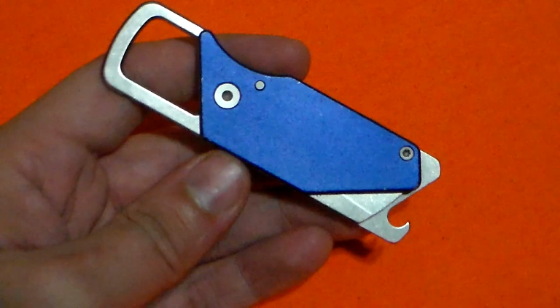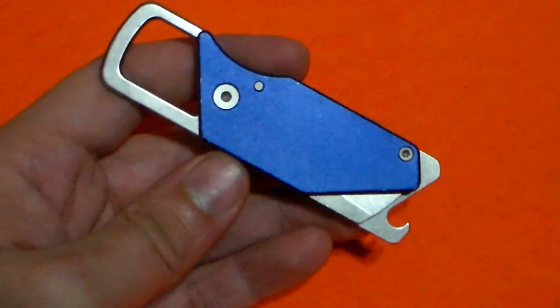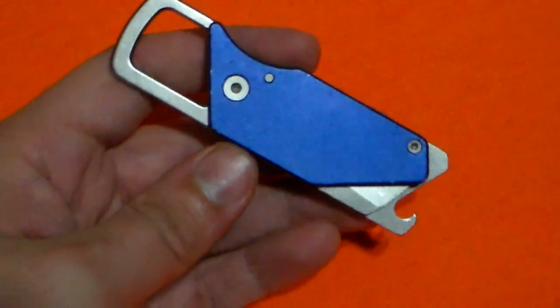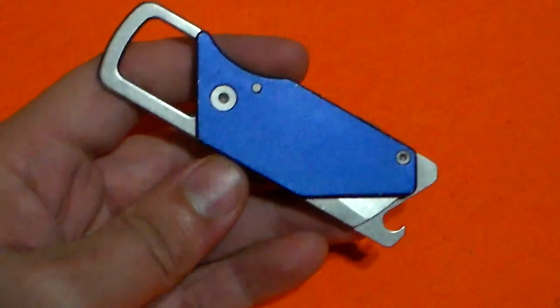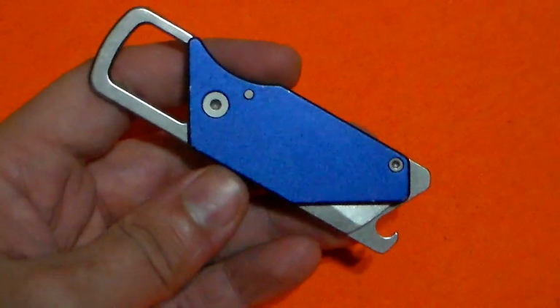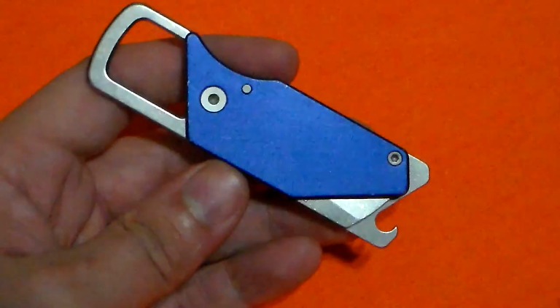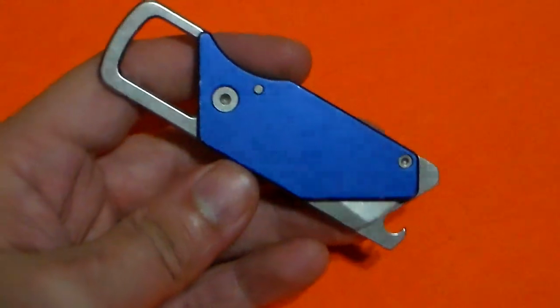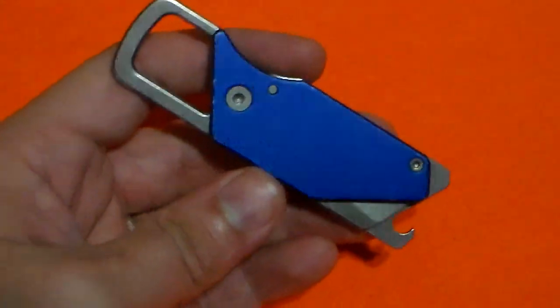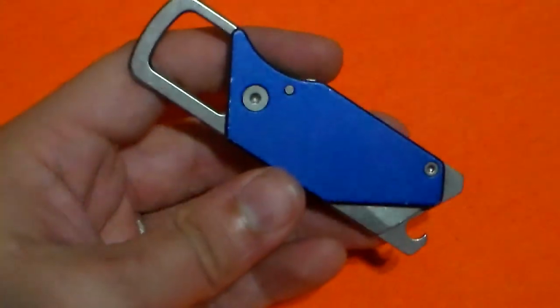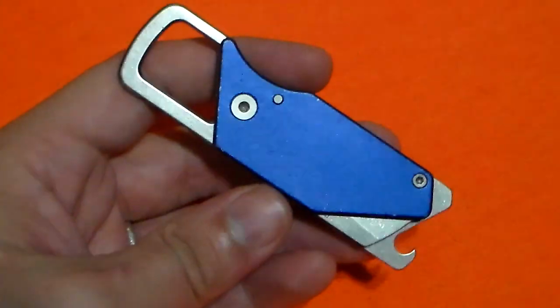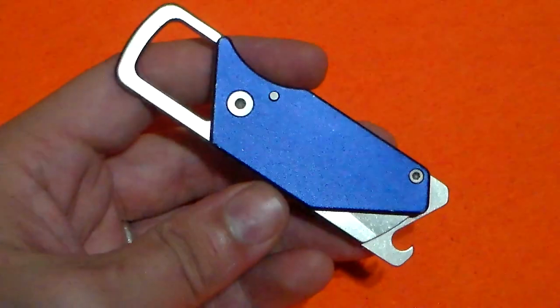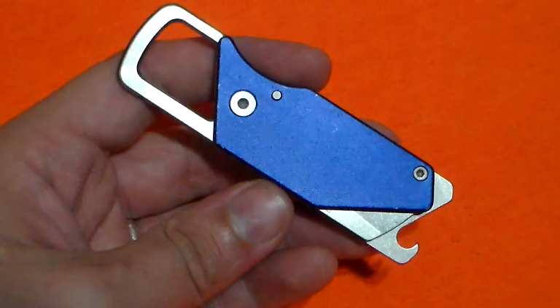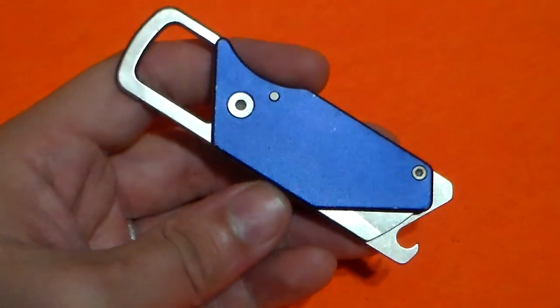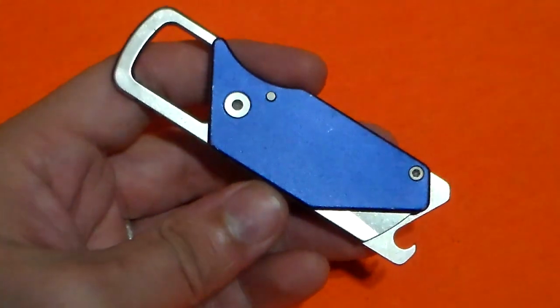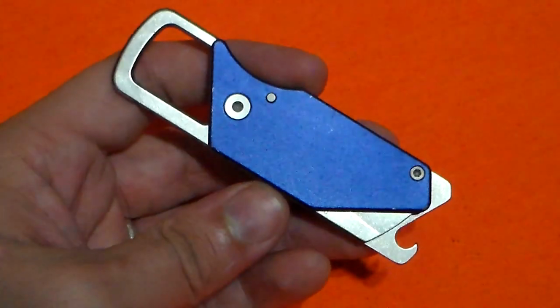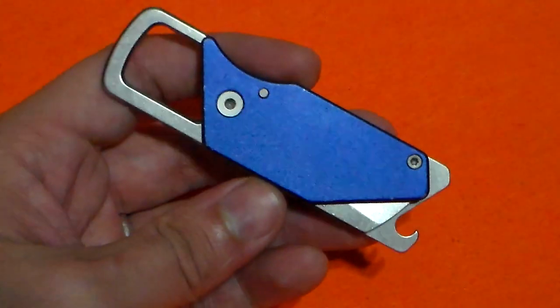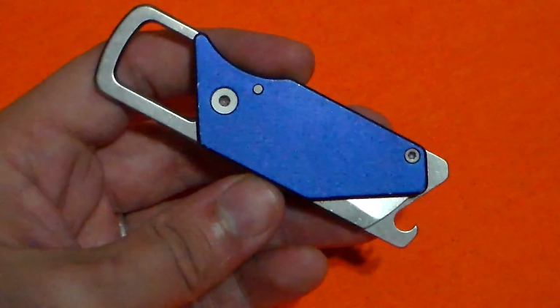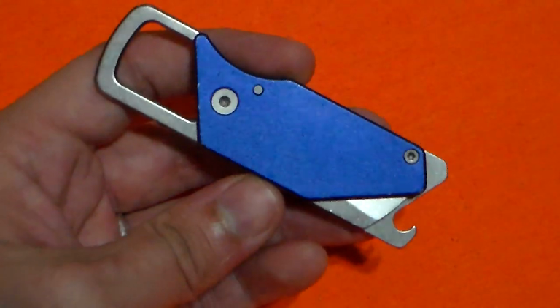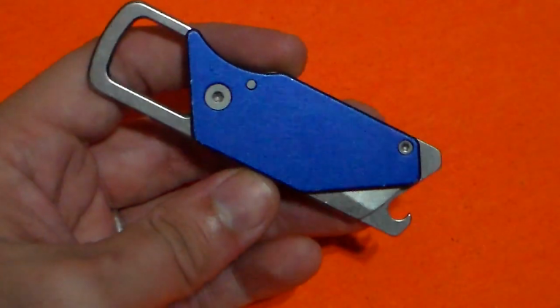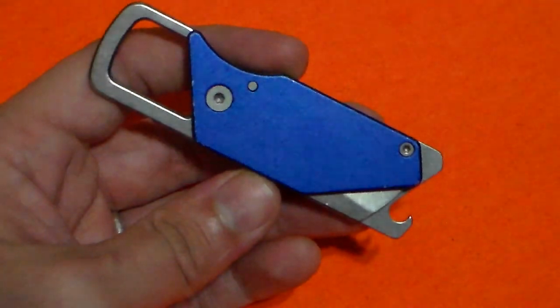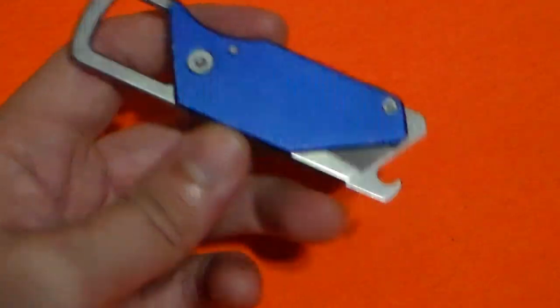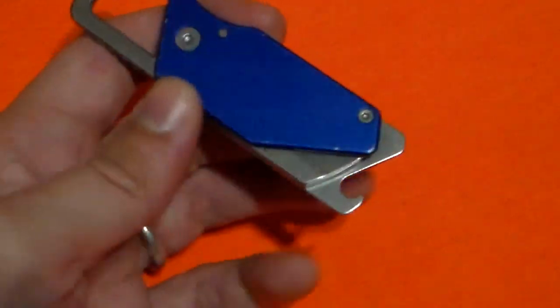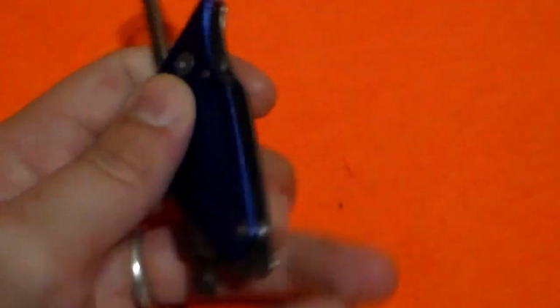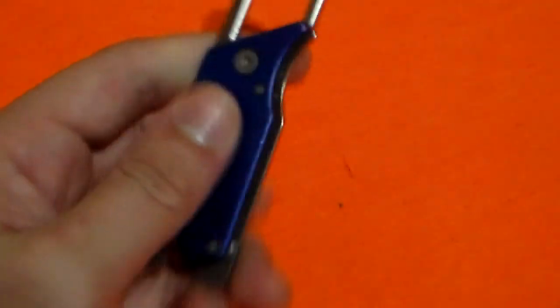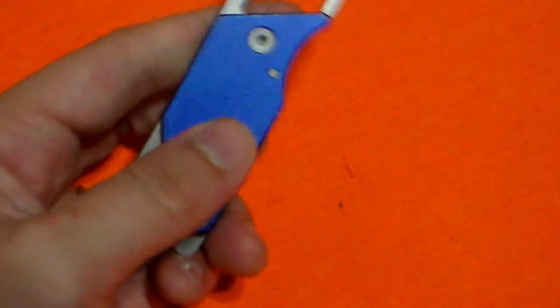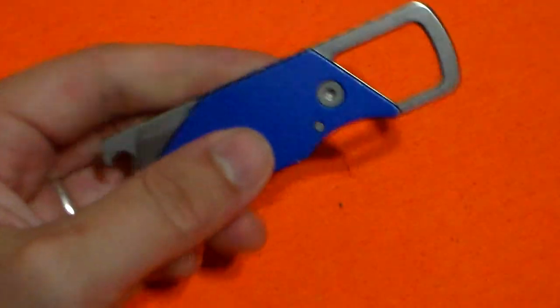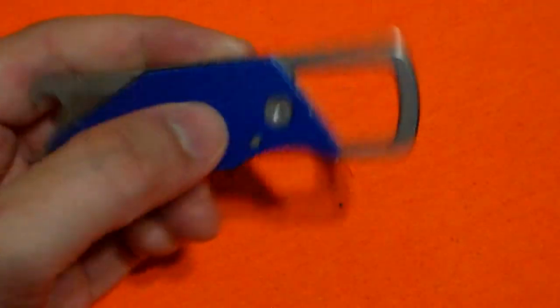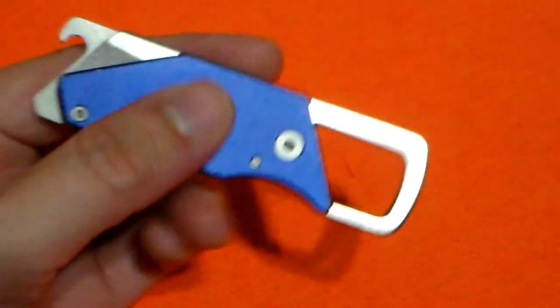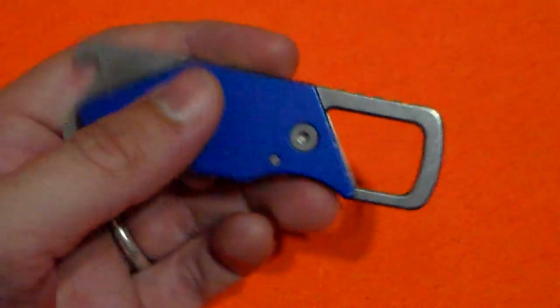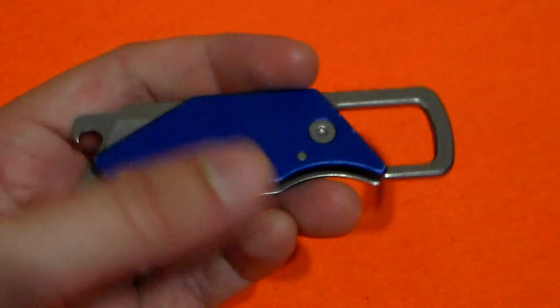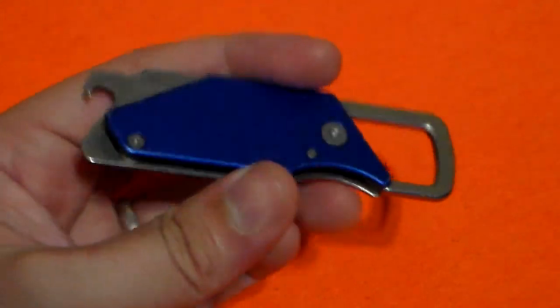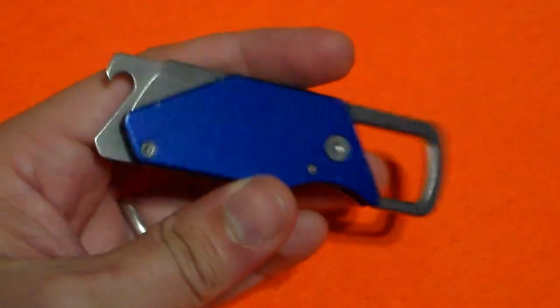Hey everybody, how's it going? I'm coming to y'all with another knife review, and this one is on something a little bit different.